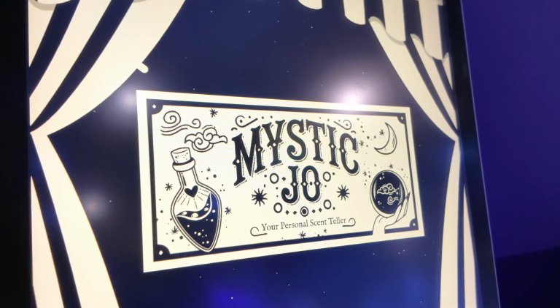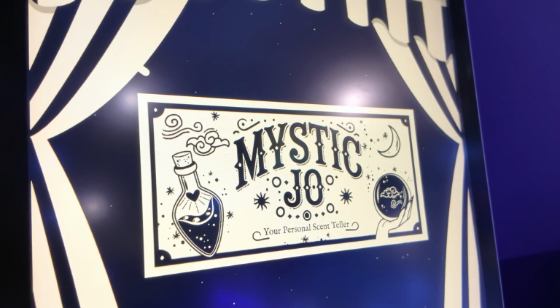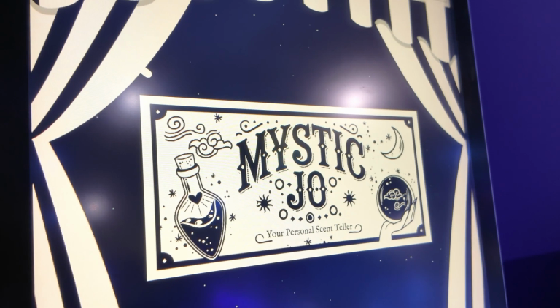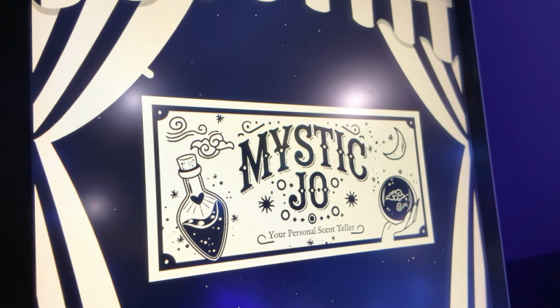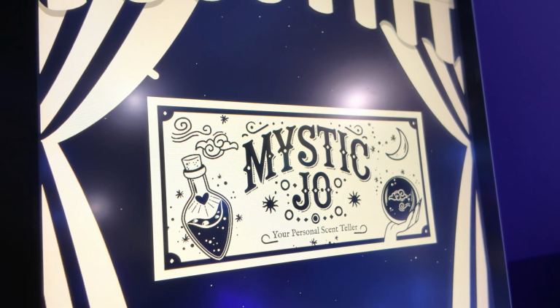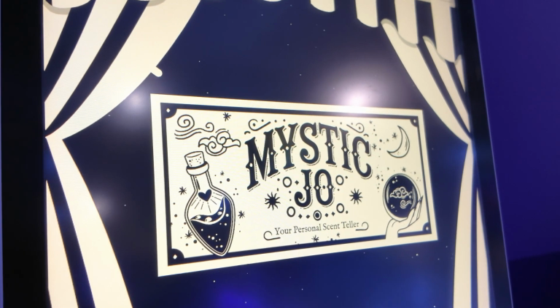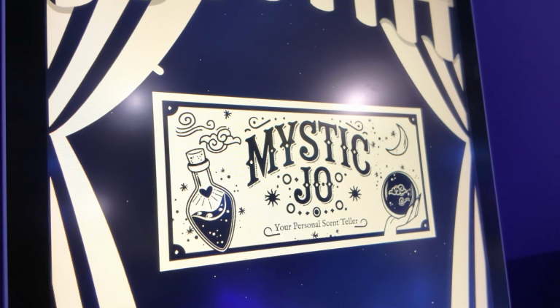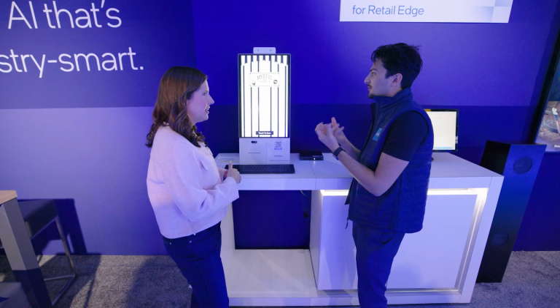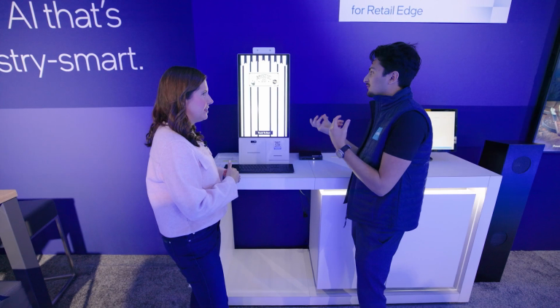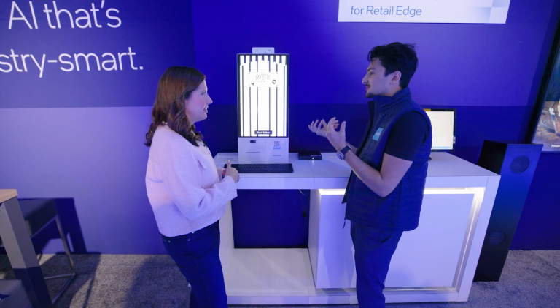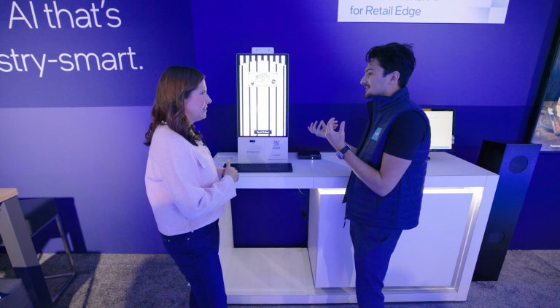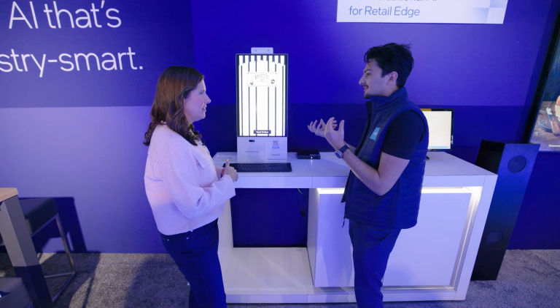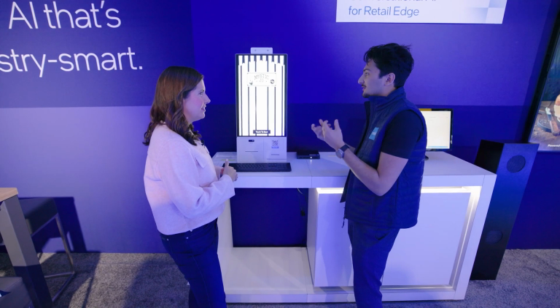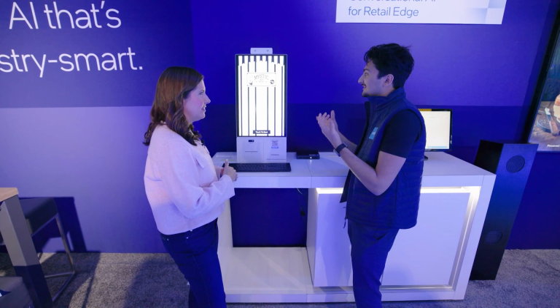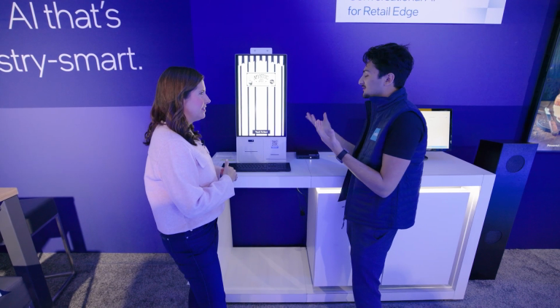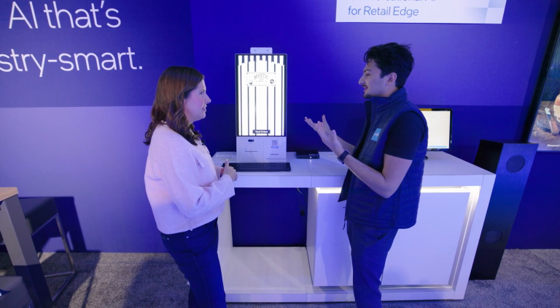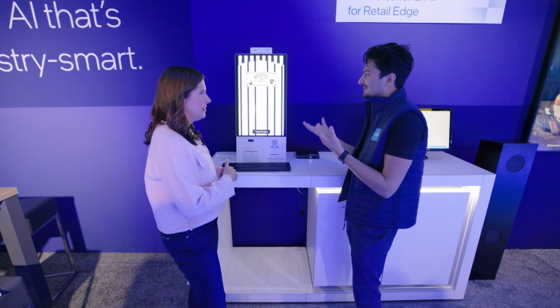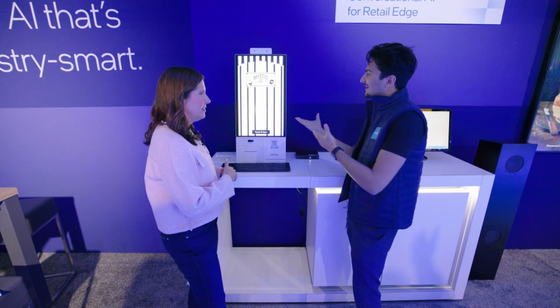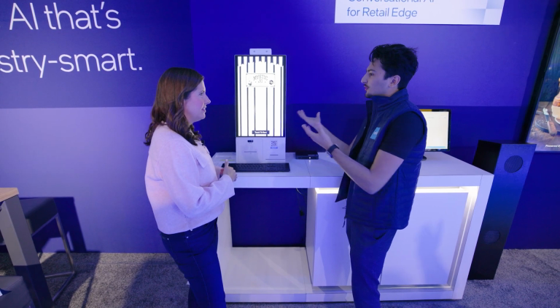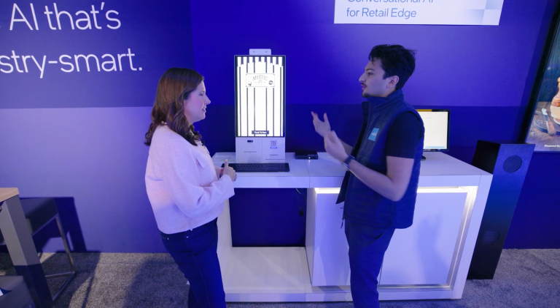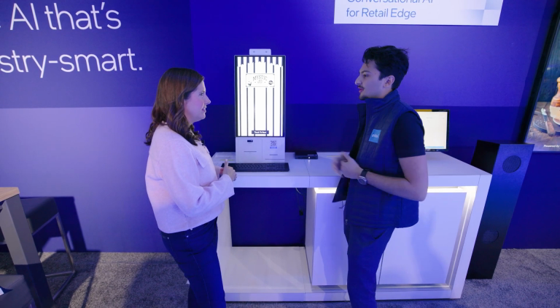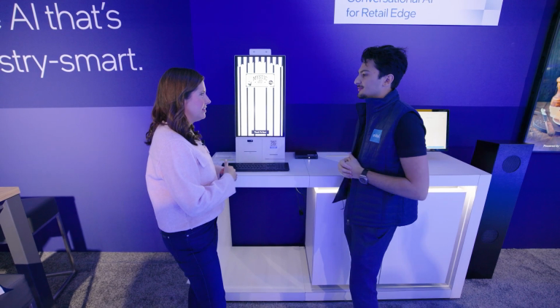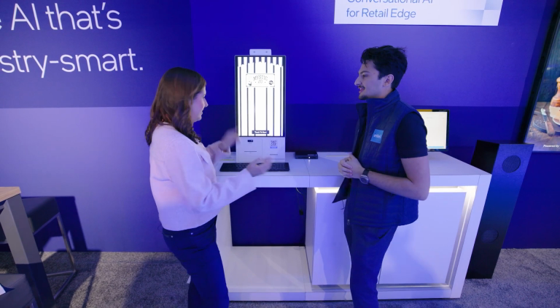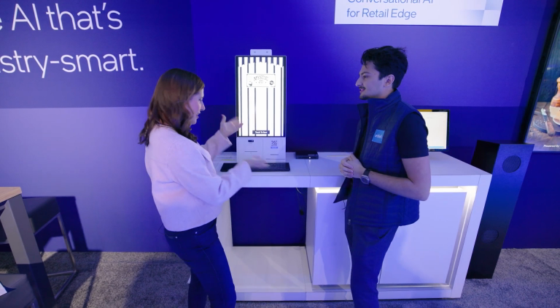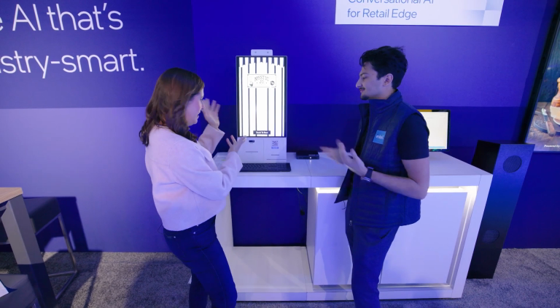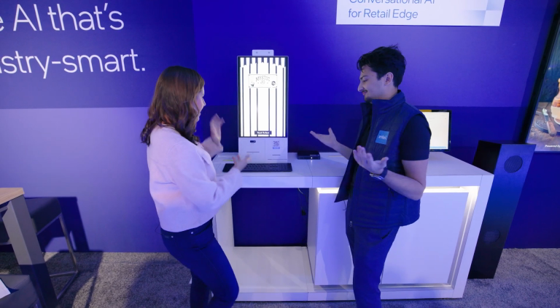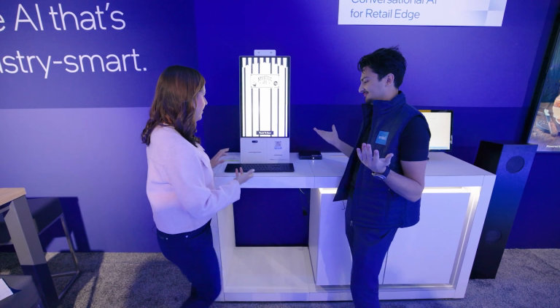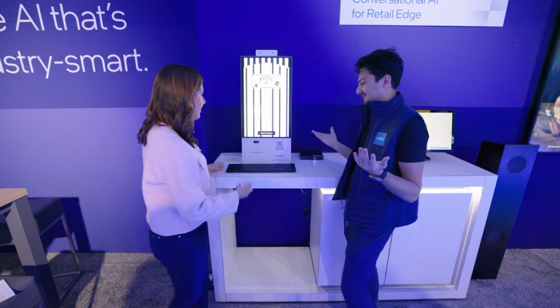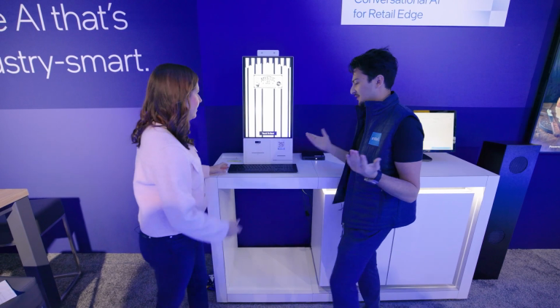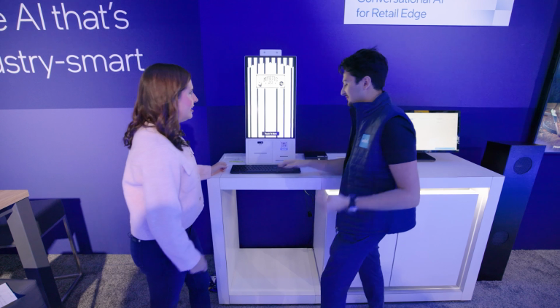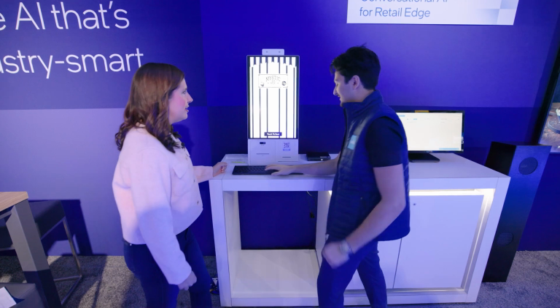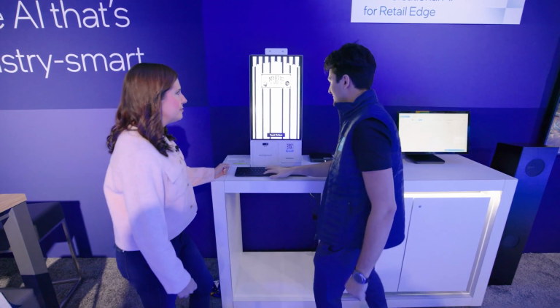So you can describe what perfumes you like, what scents you like, and it will create a recommendation. Let's go for a demo.